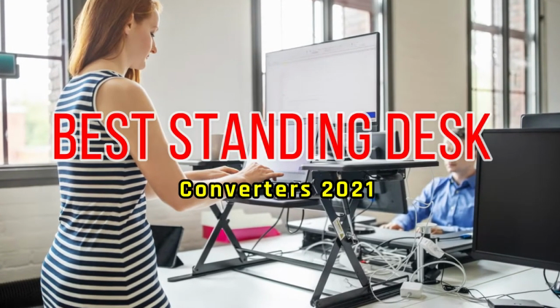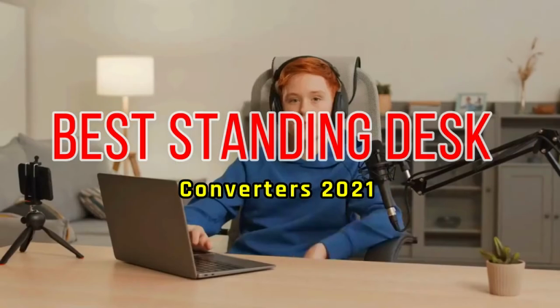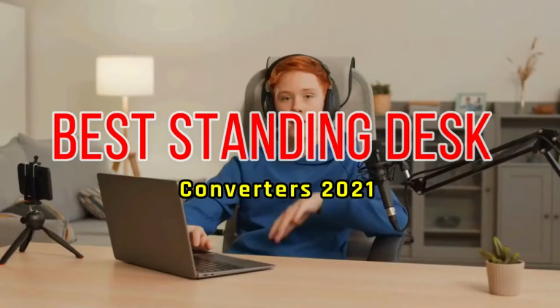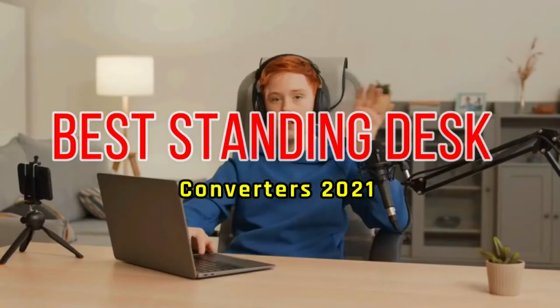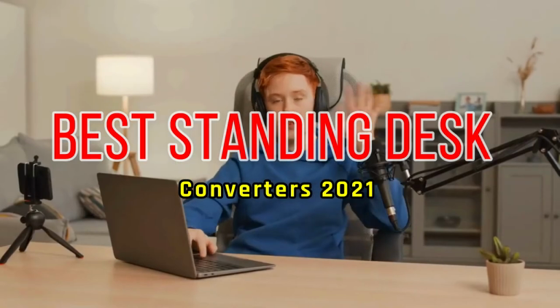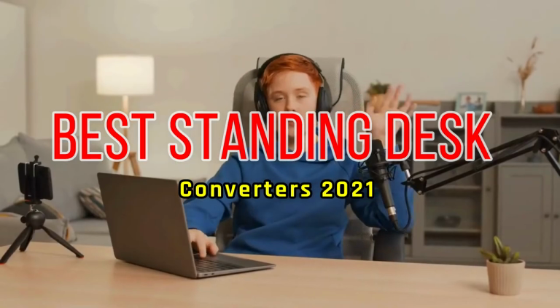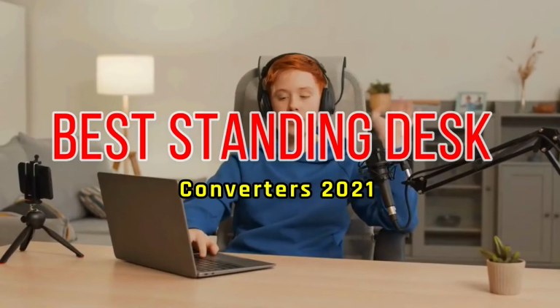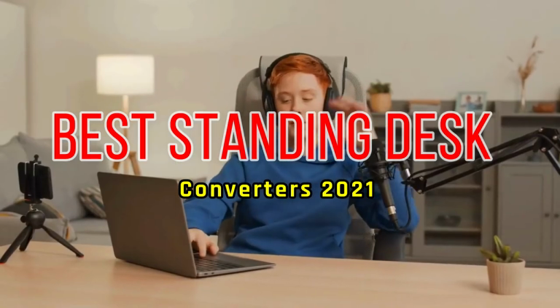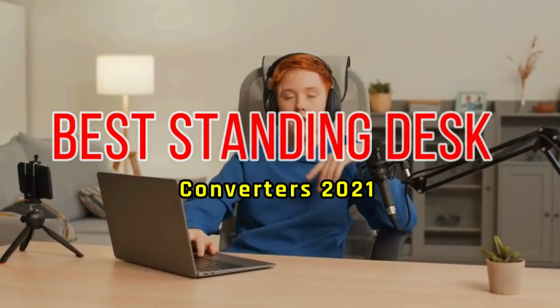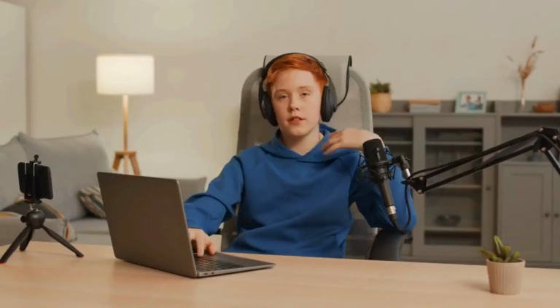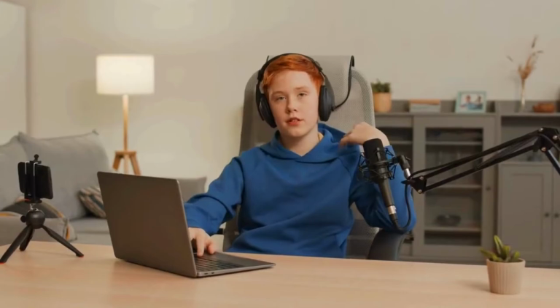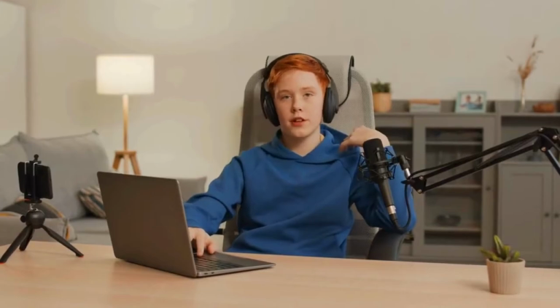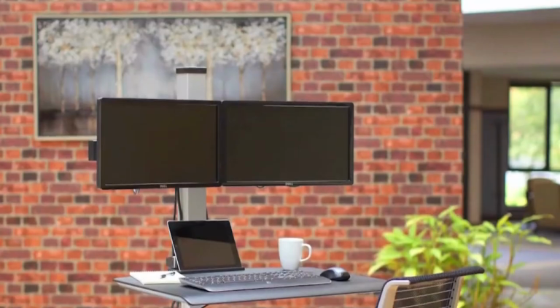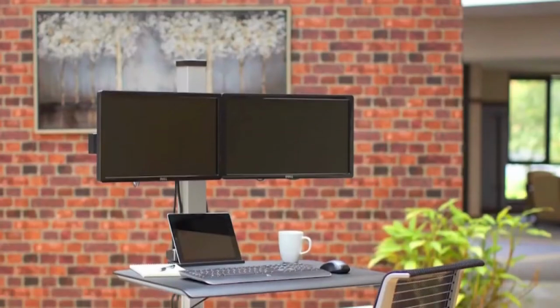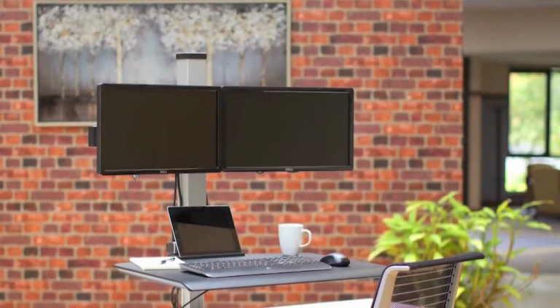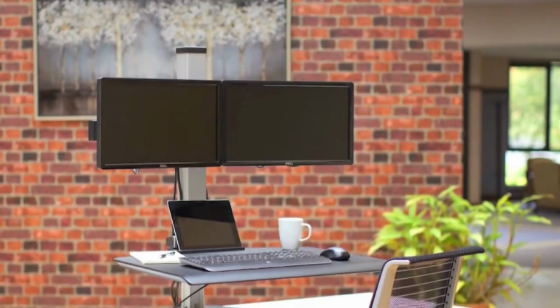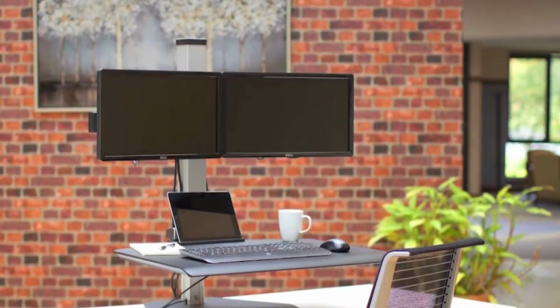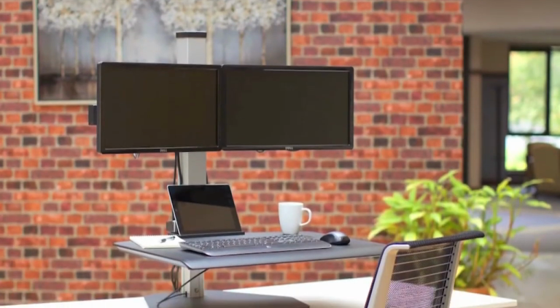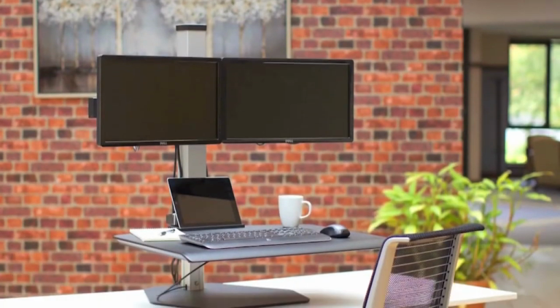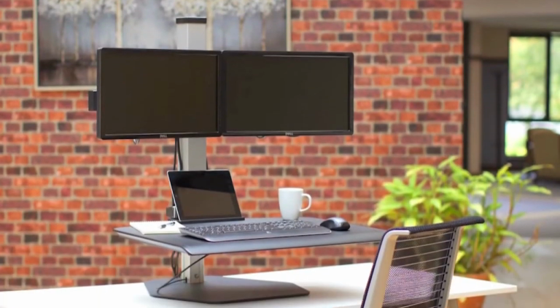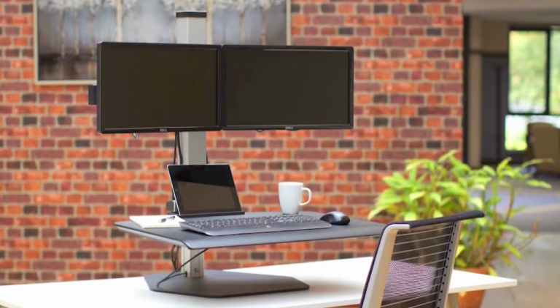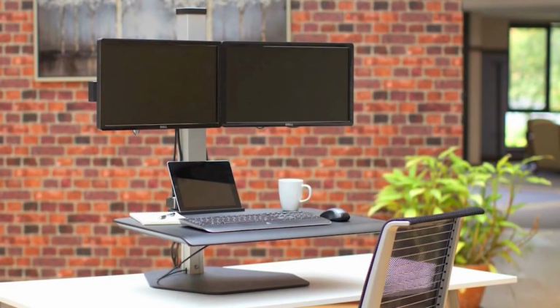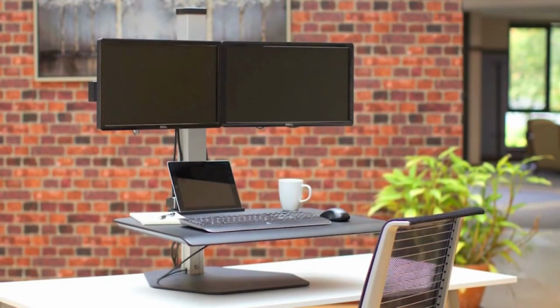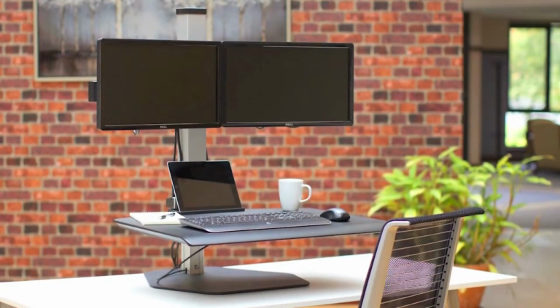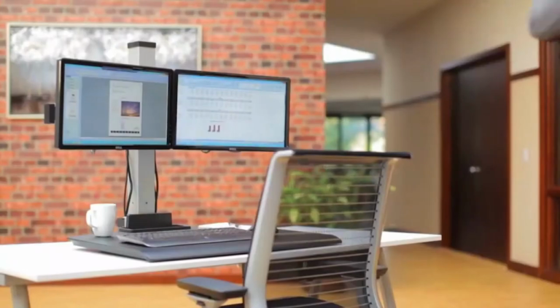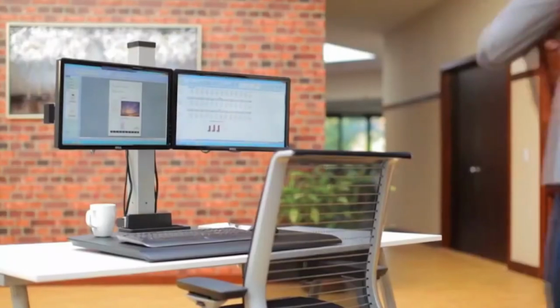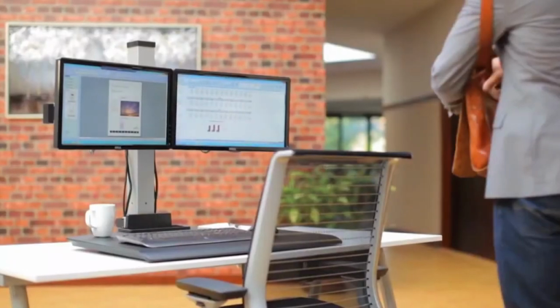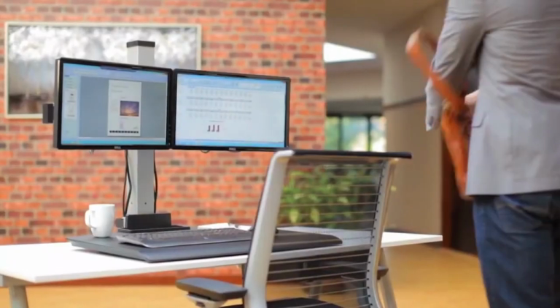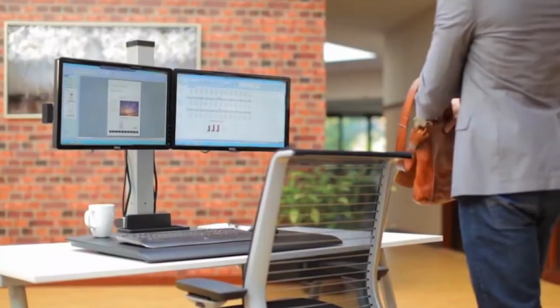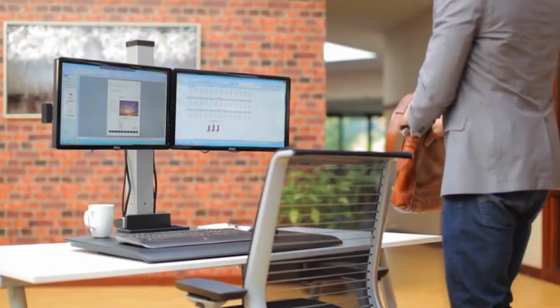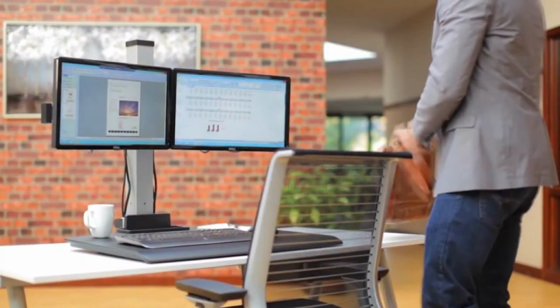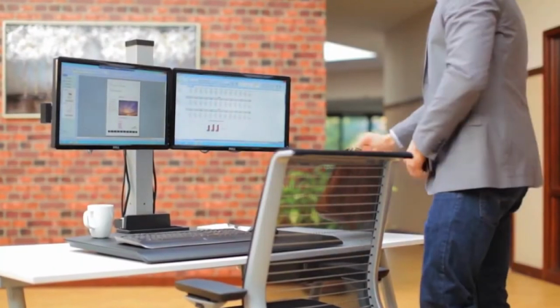Hey everyone, welcome to our channel. In this video, we are going to discuss the Best Standing Desk Converters 2021.